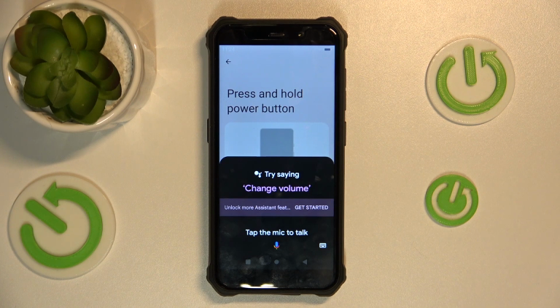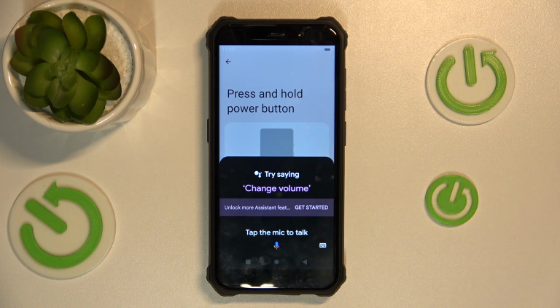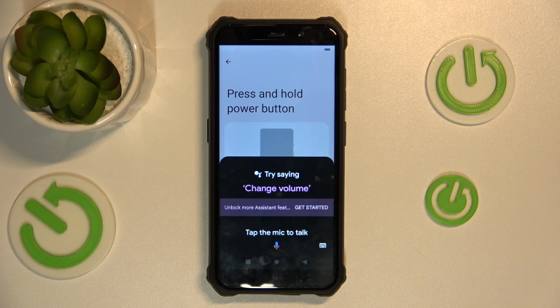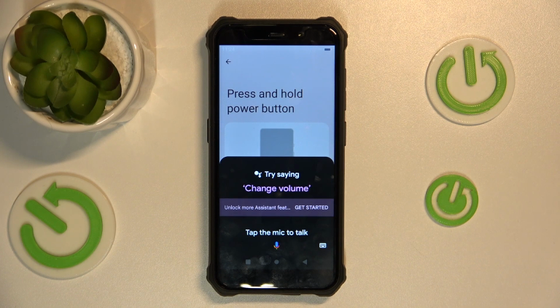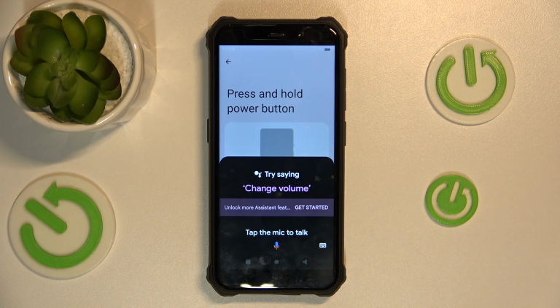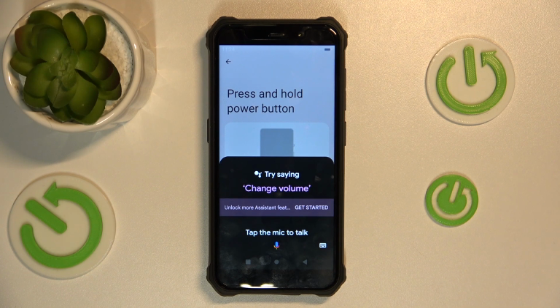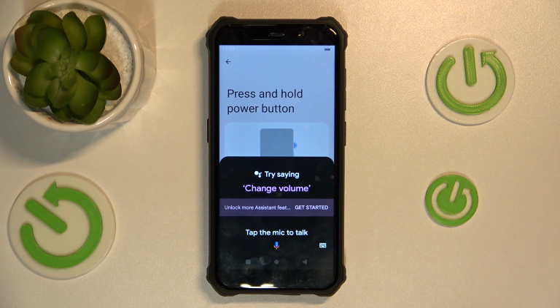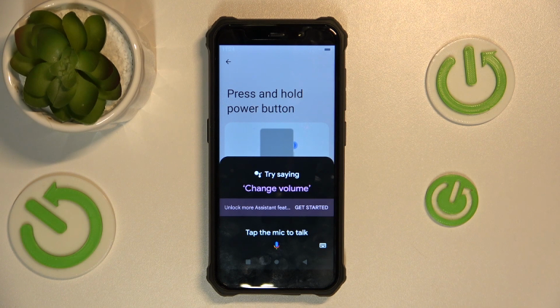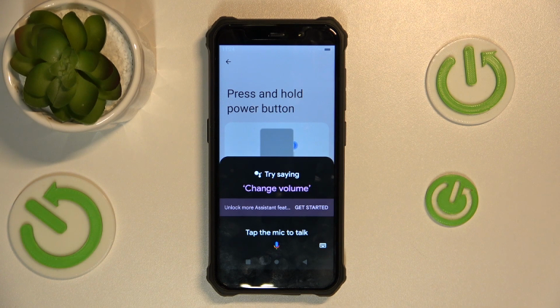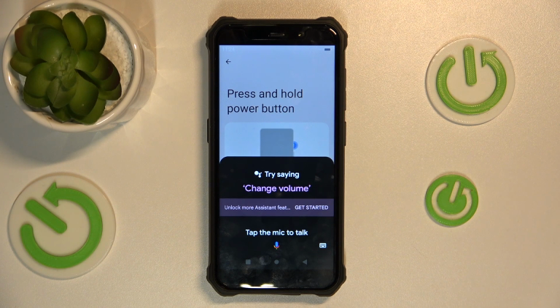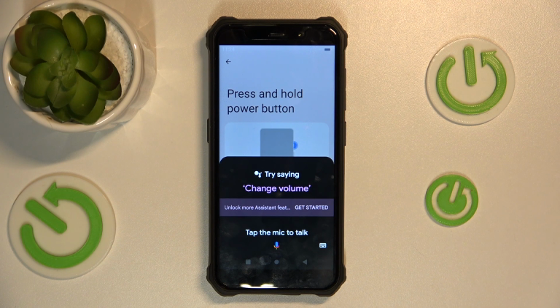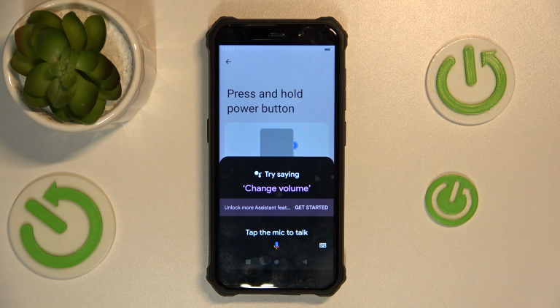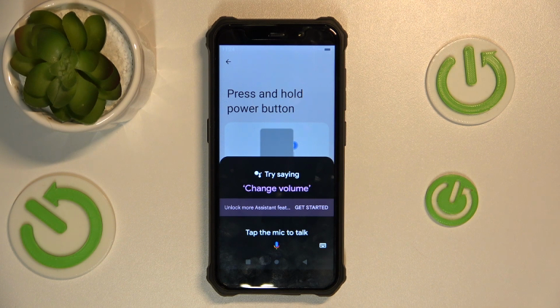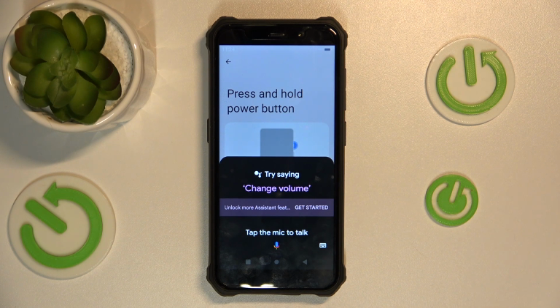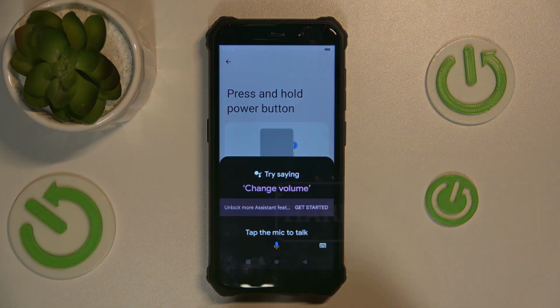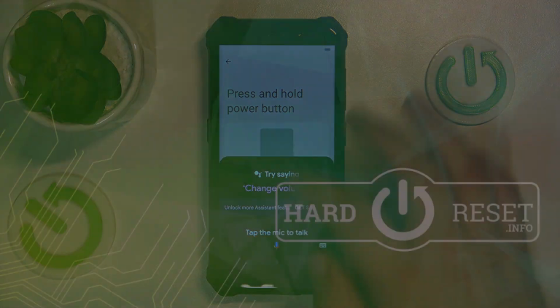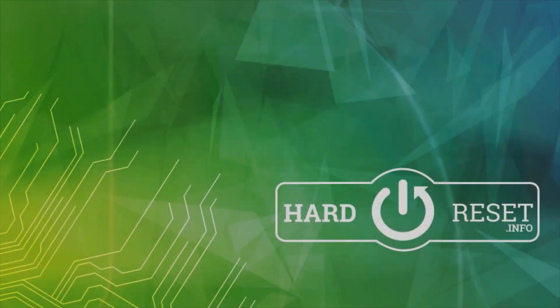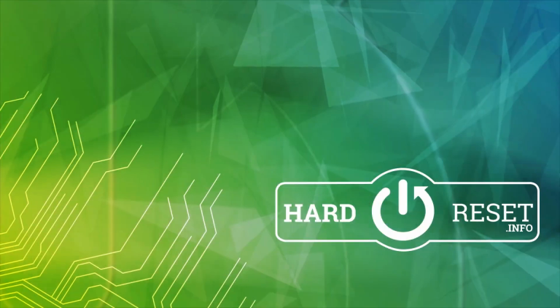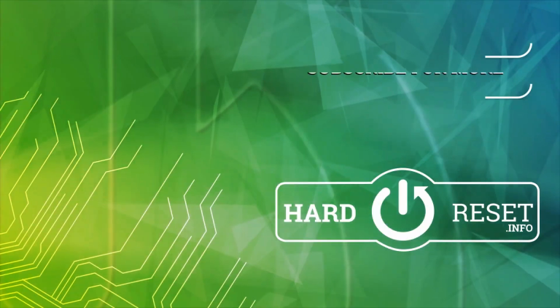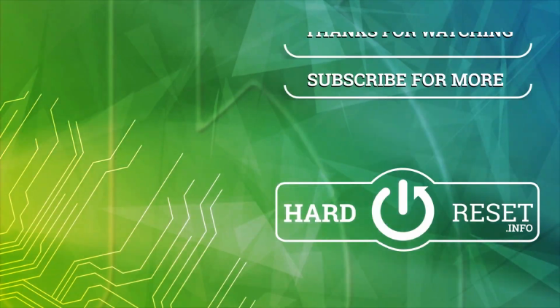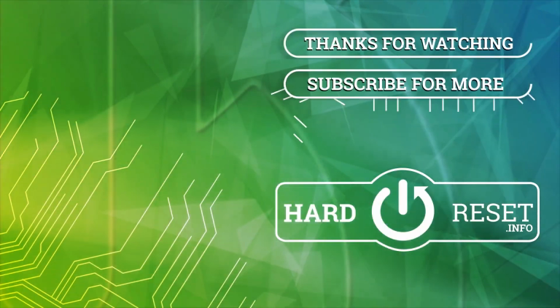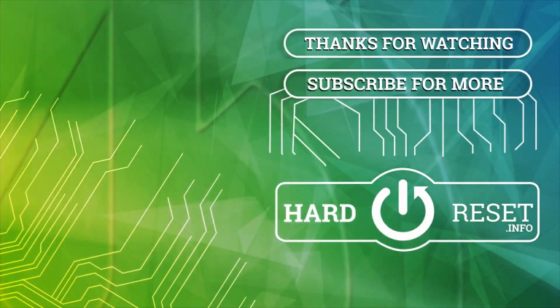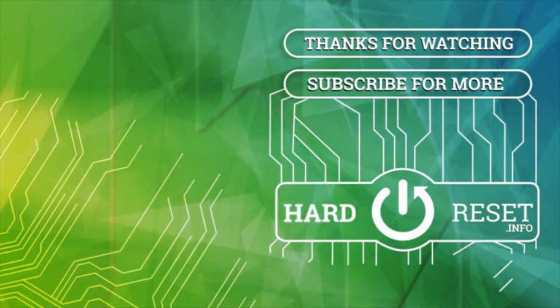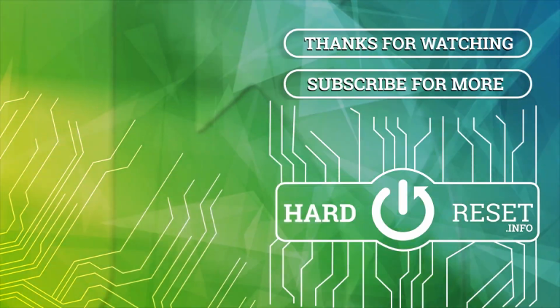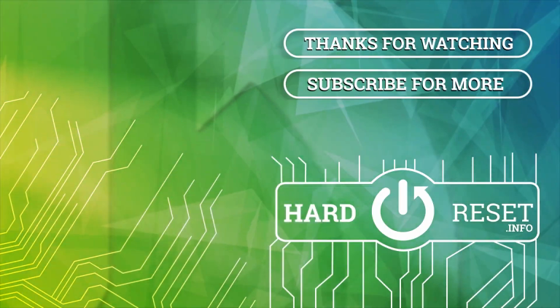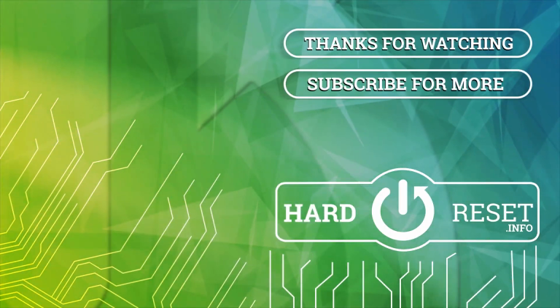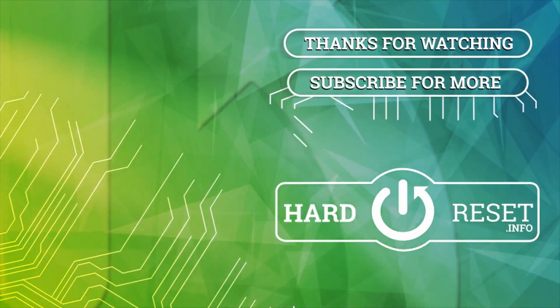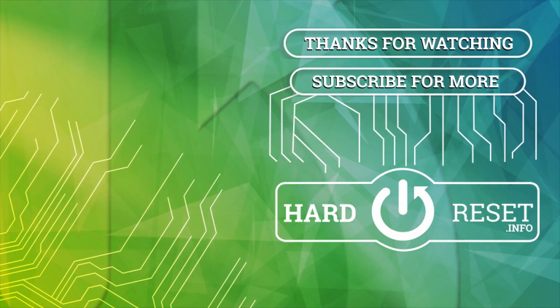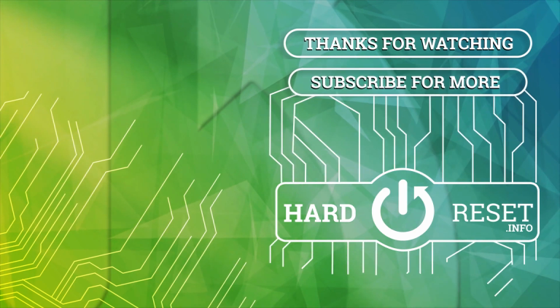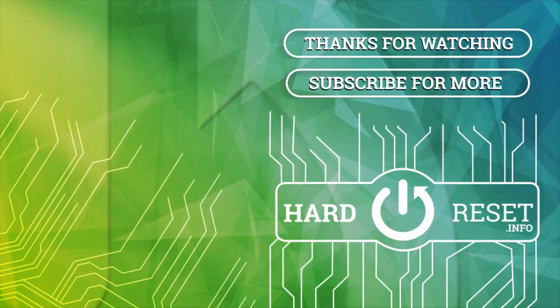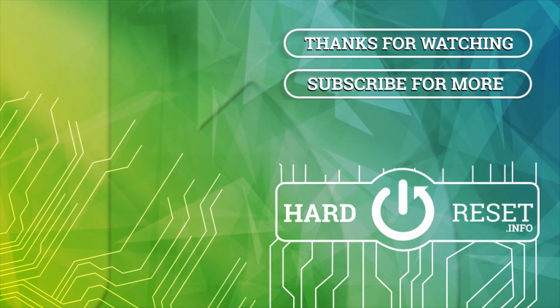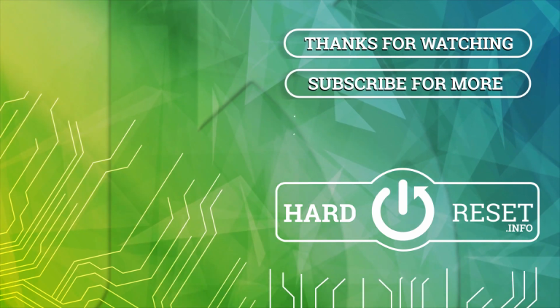Thank you for watching and please remember to comment, like and subscribe. Thank you.